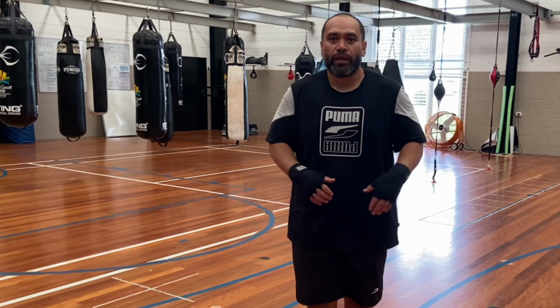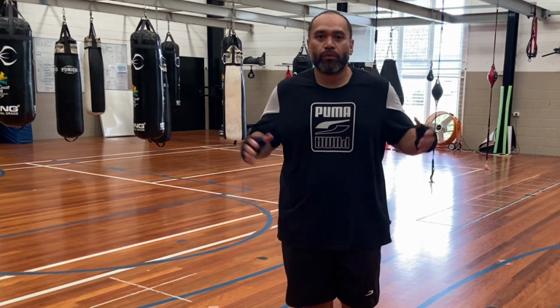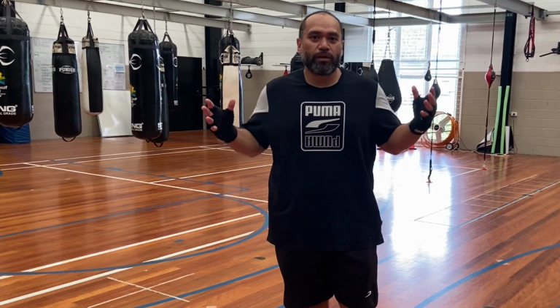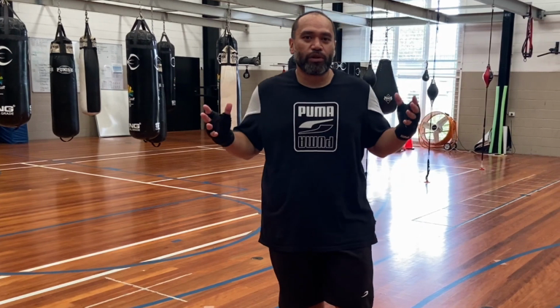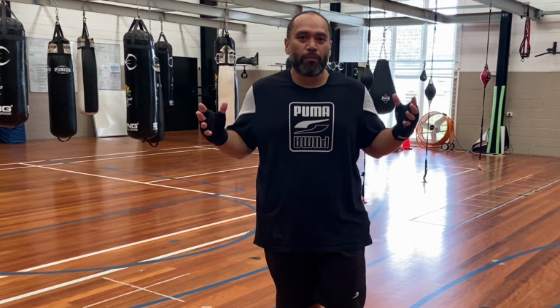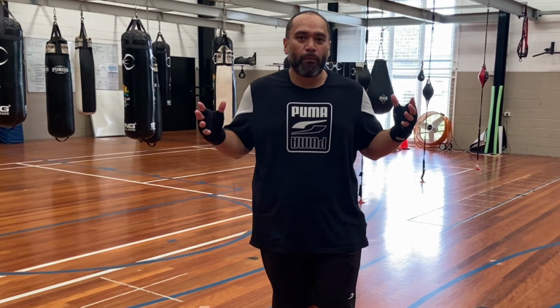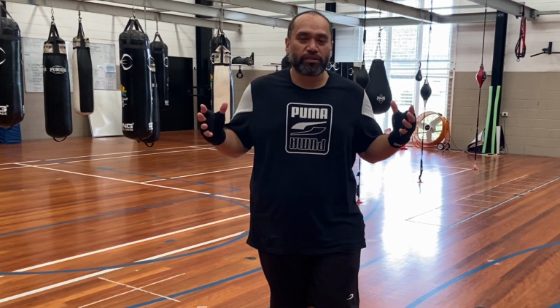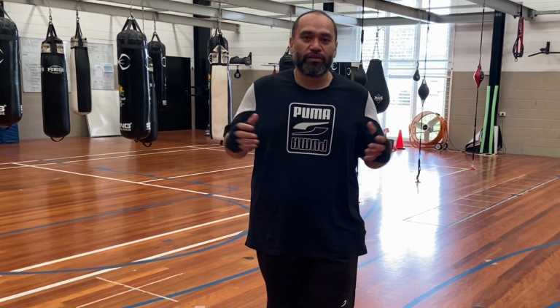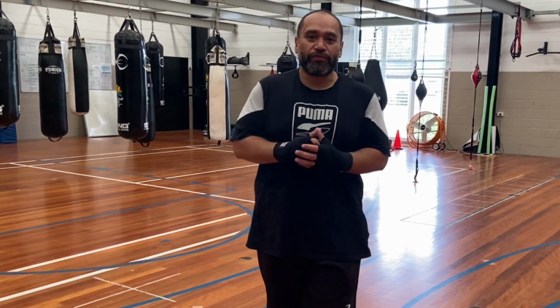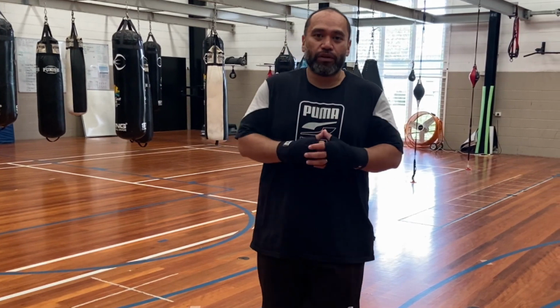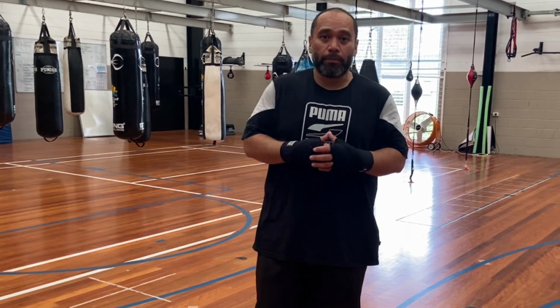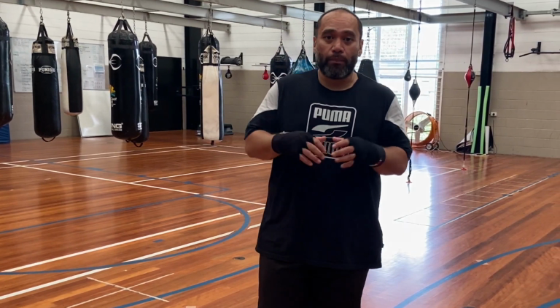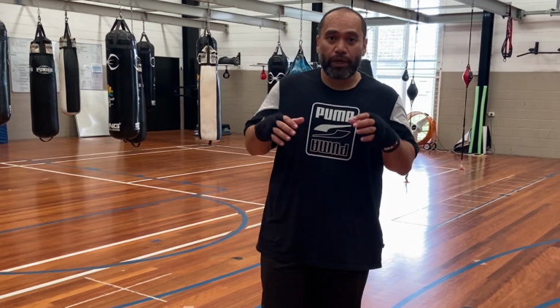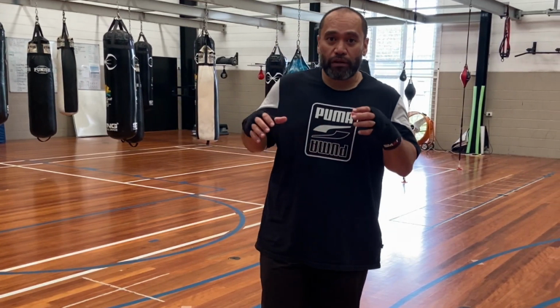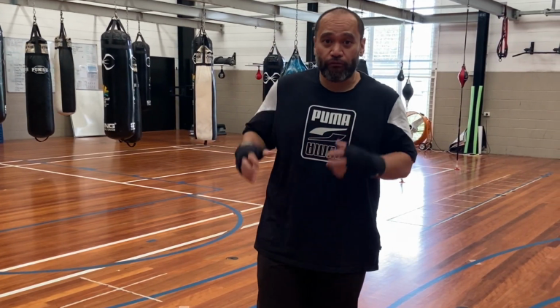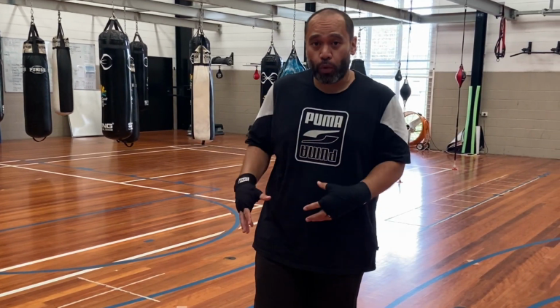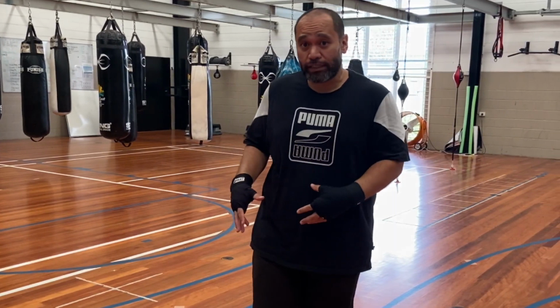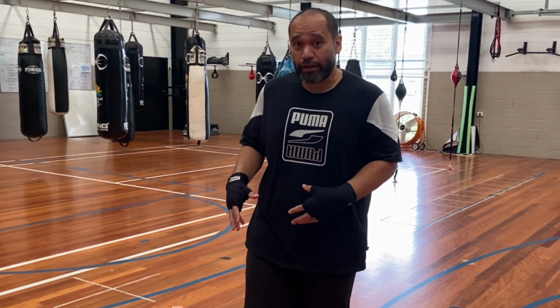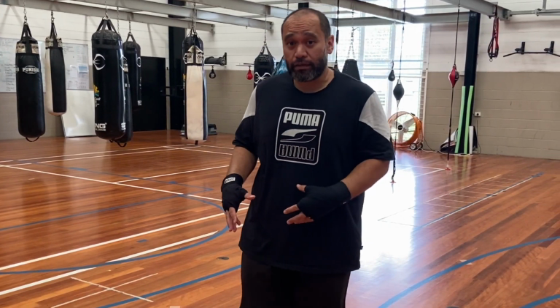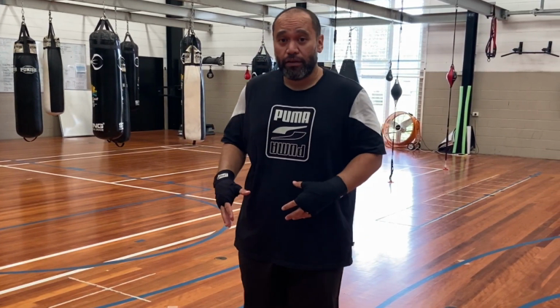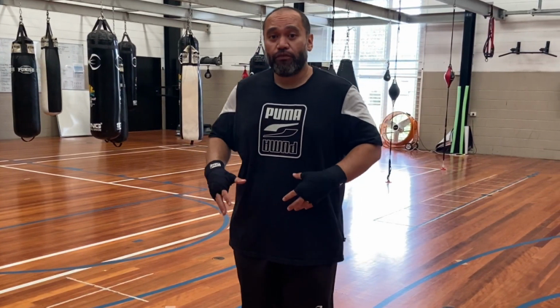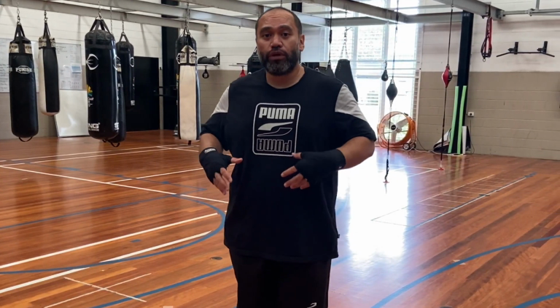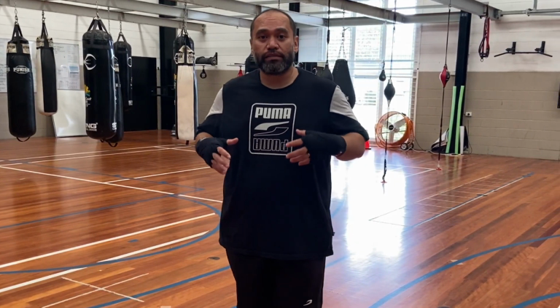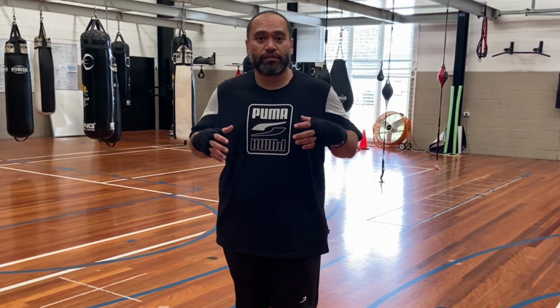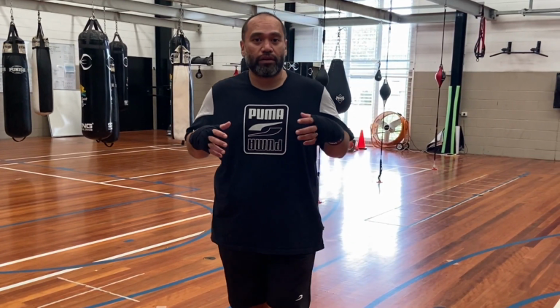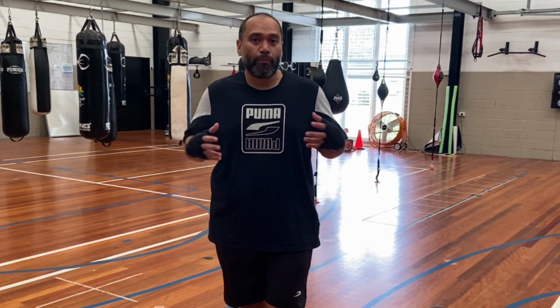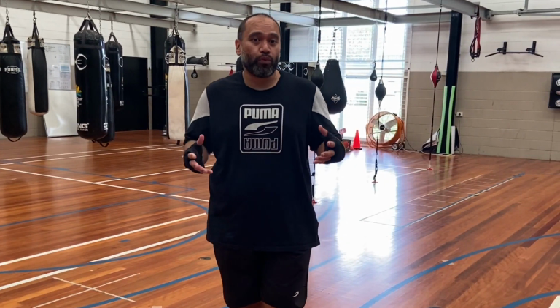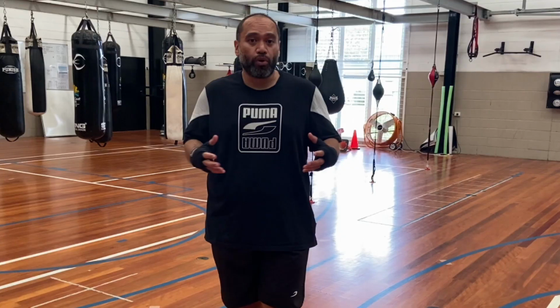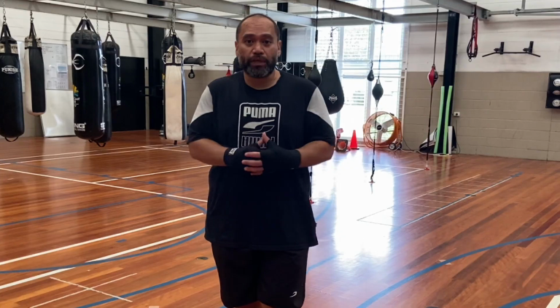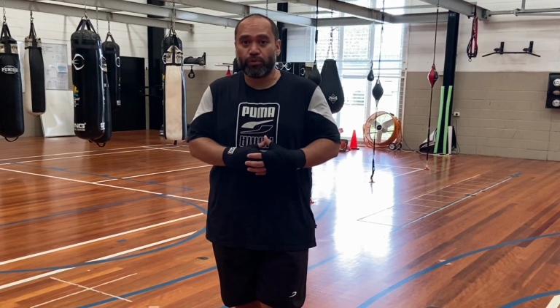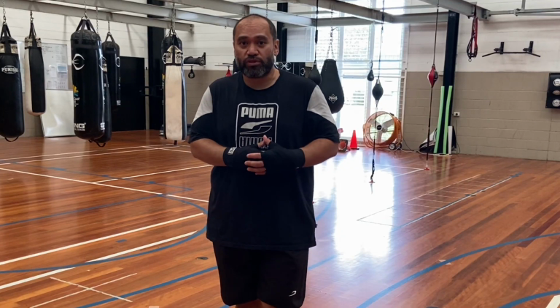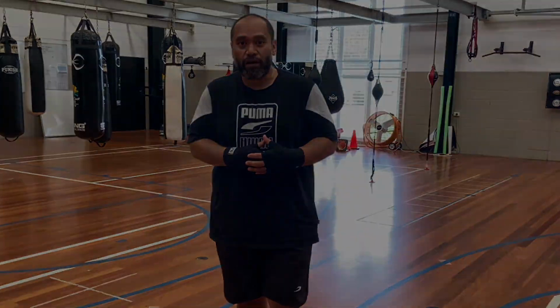Hey, what's up? Slogan Brown Boxing. On this video, I'm going to break down a footwork technique for you guys that's going to help you with your peek-a-boo style.